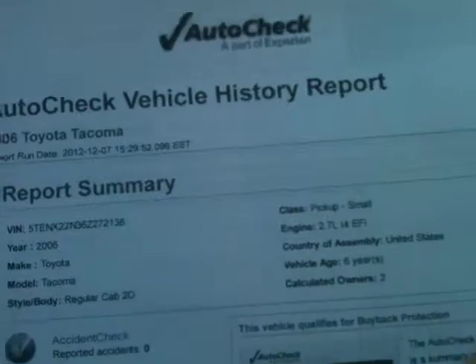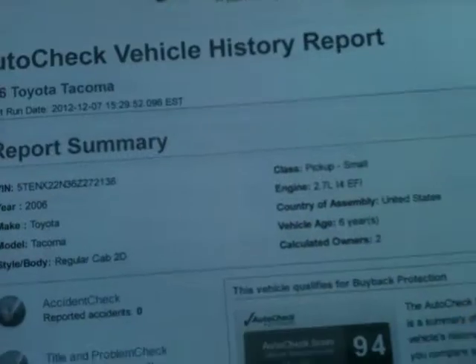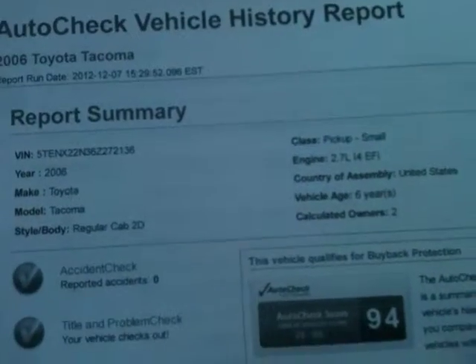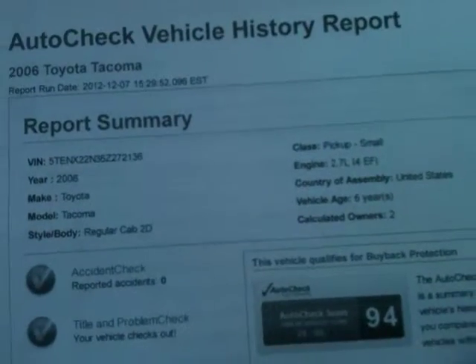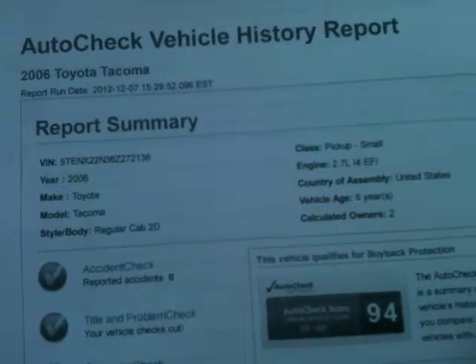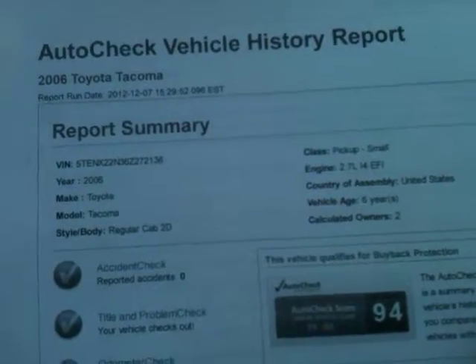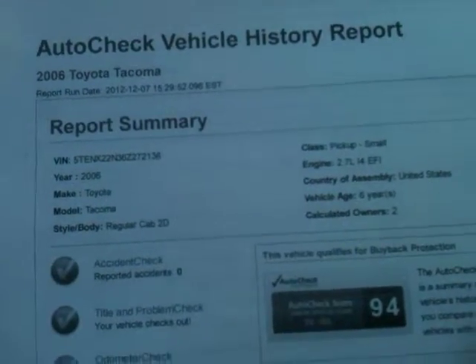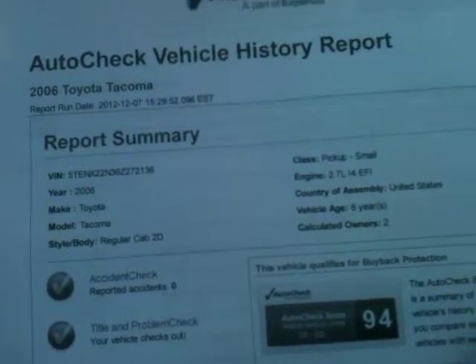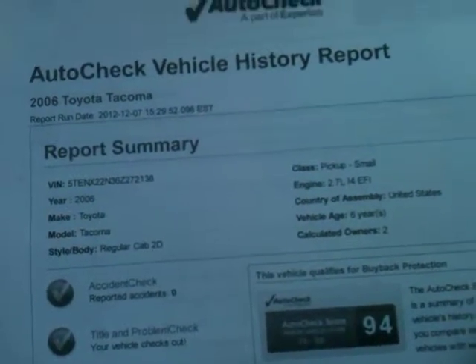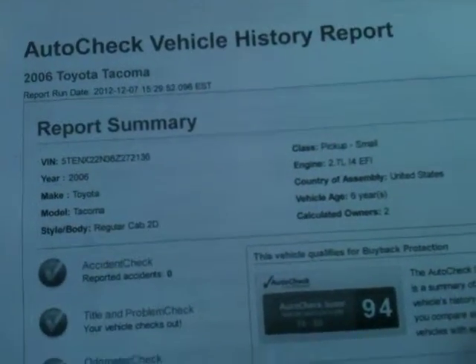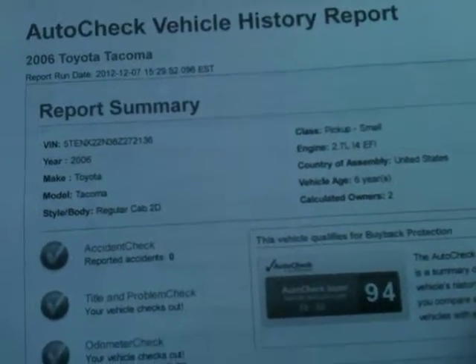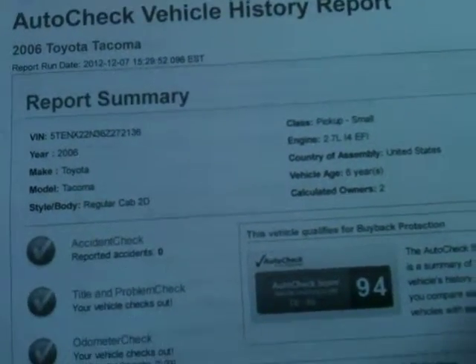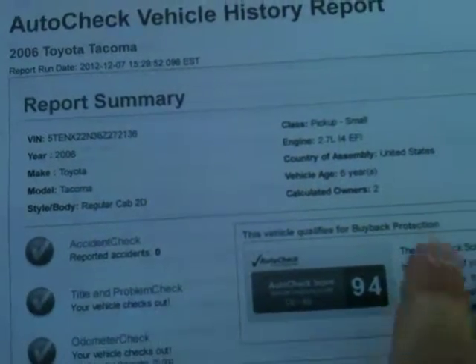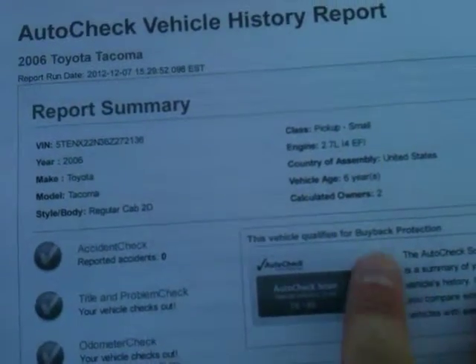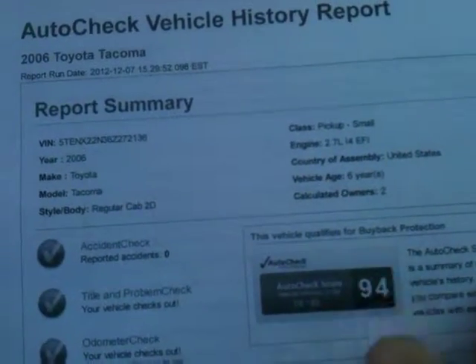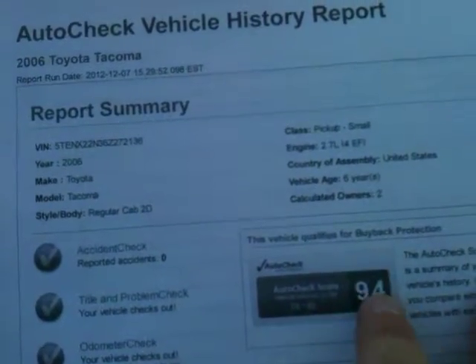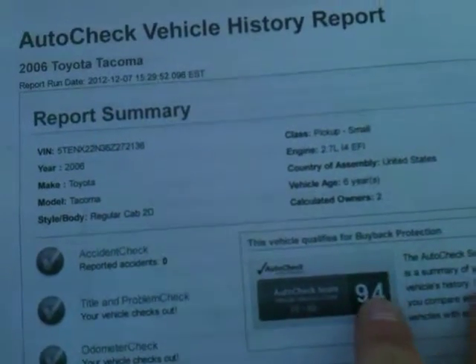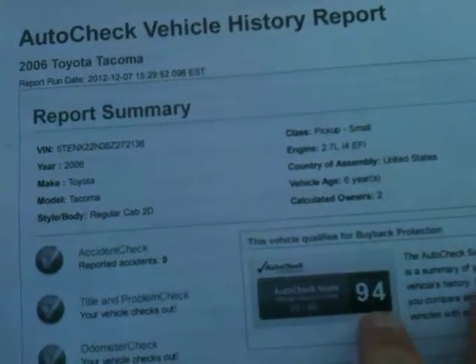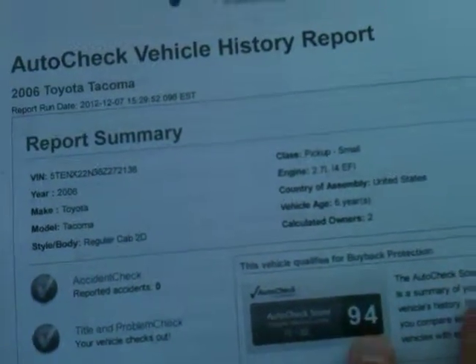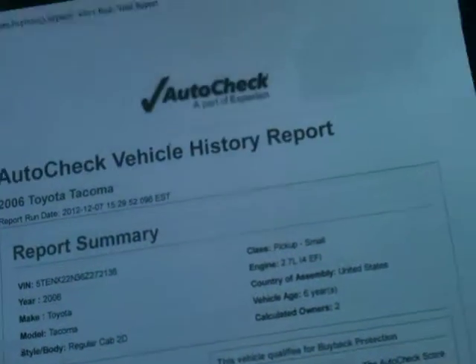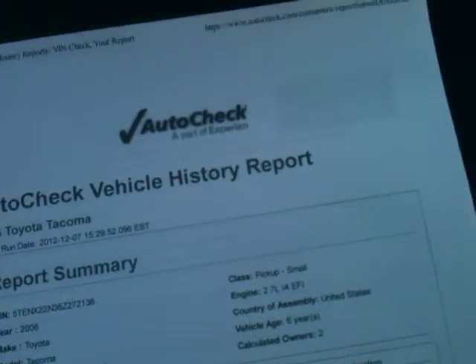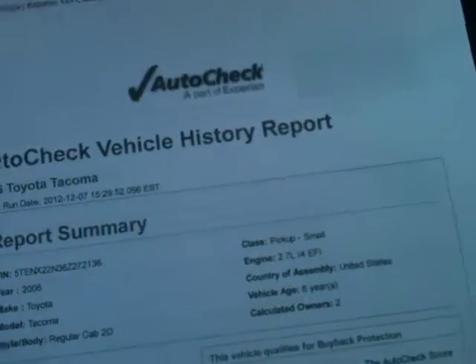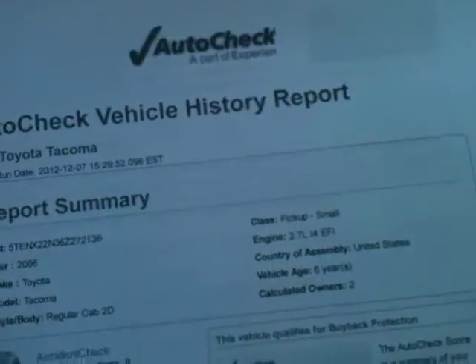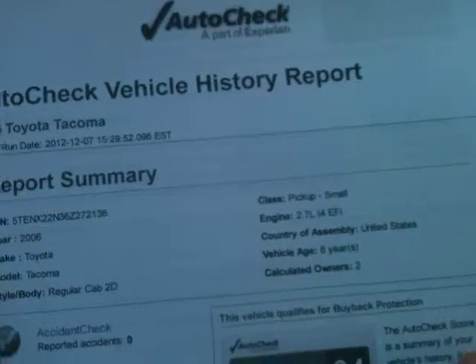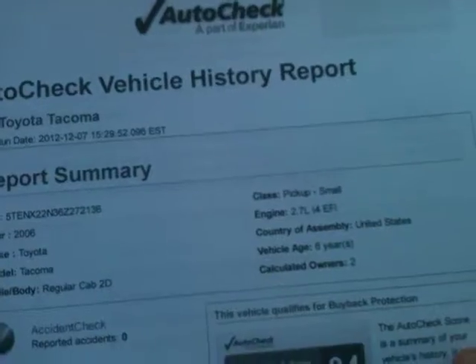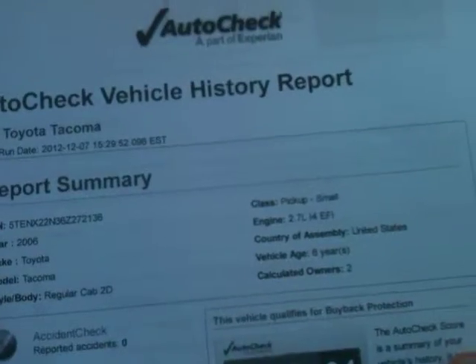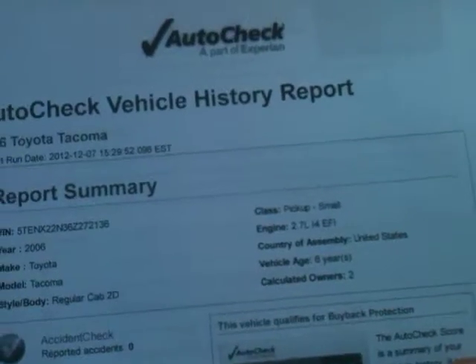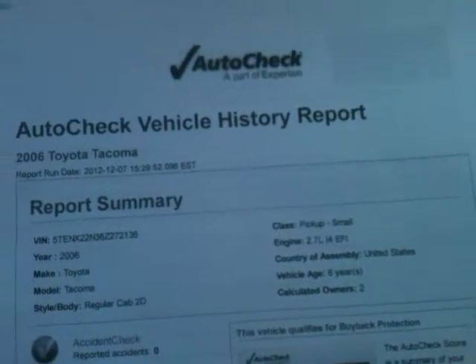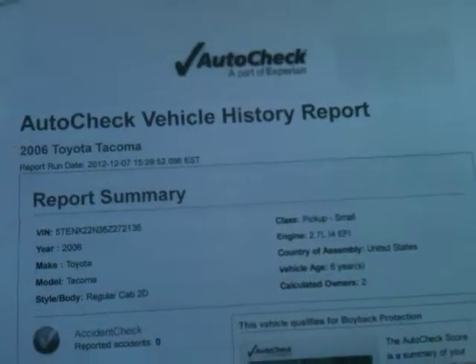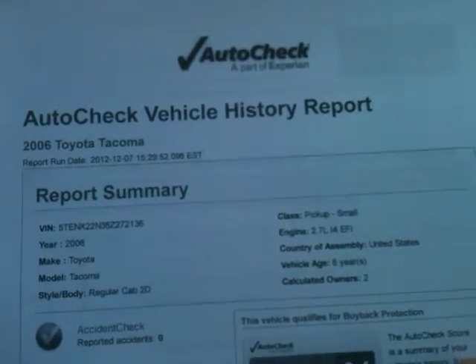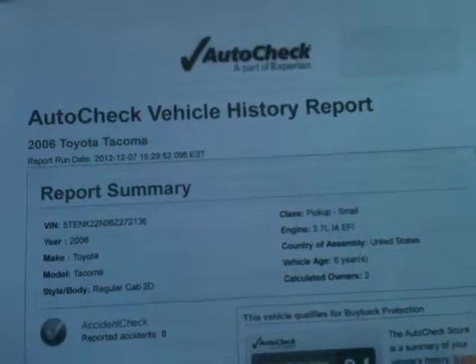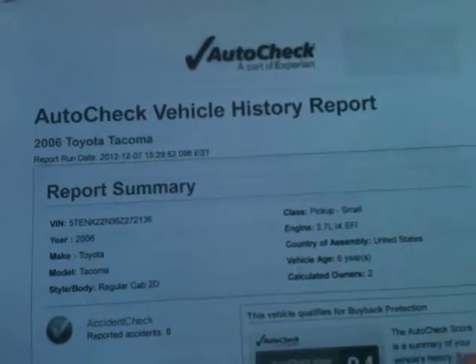Scores range from a 76 to an 86 — this one's actually a 94. Two owners, no accidents.